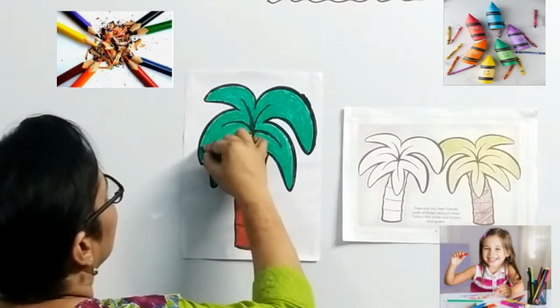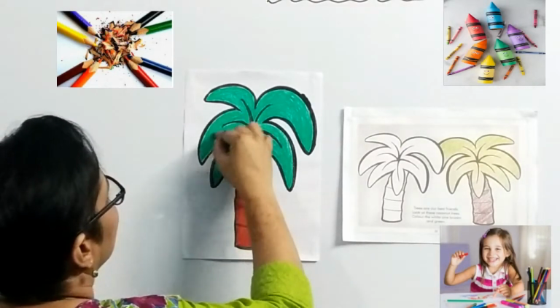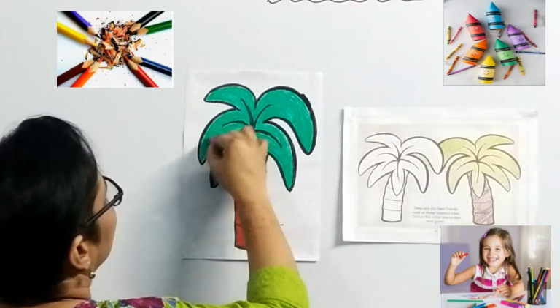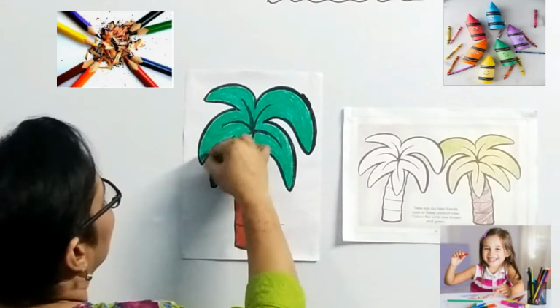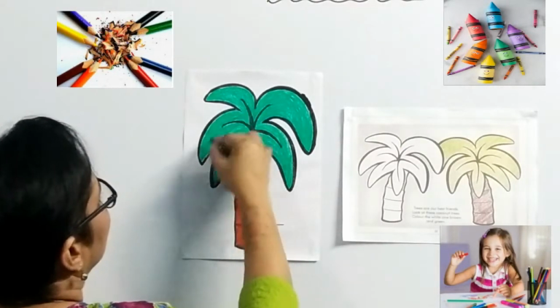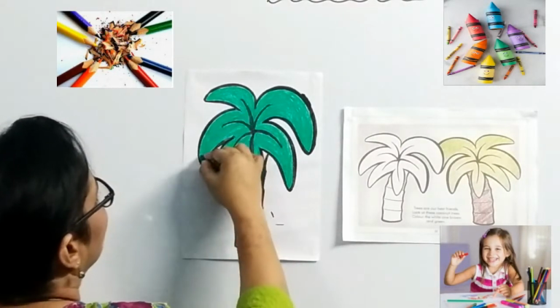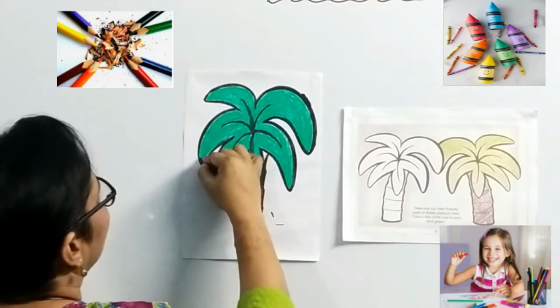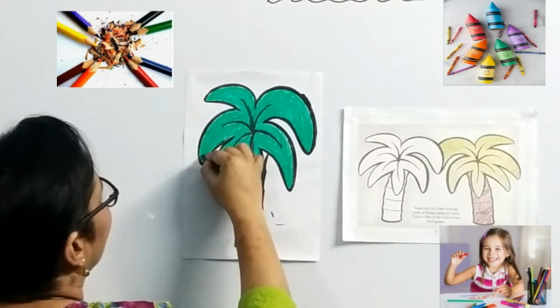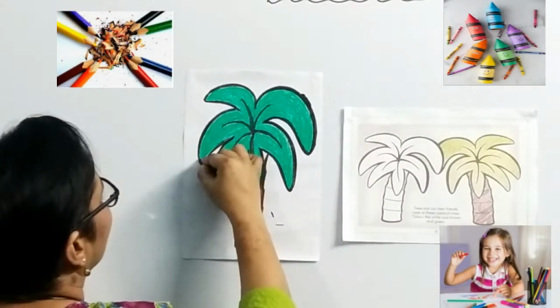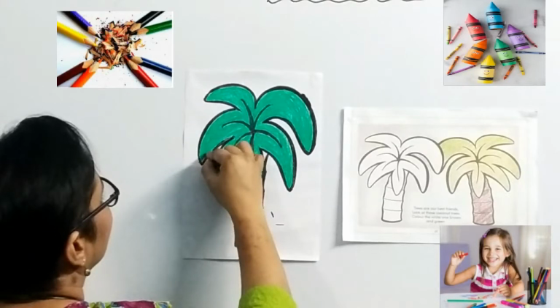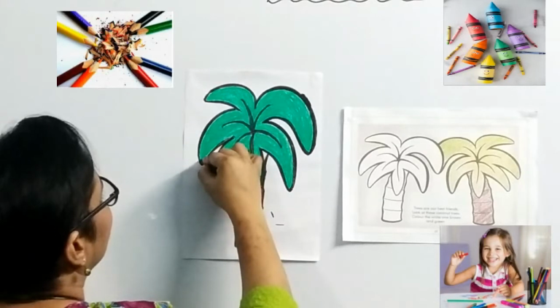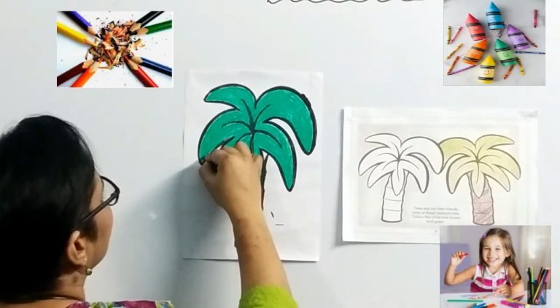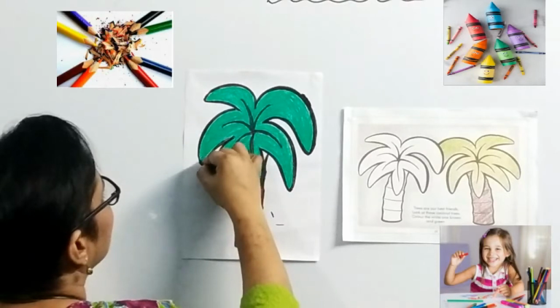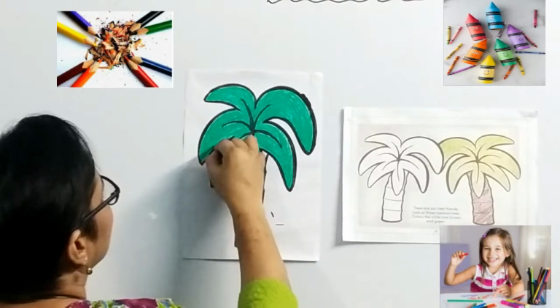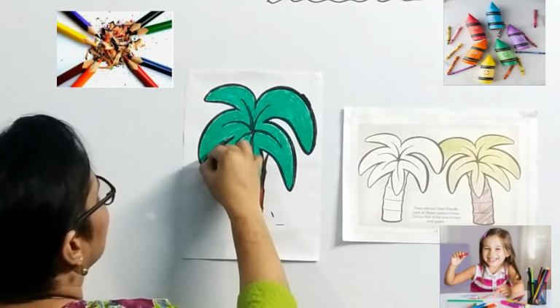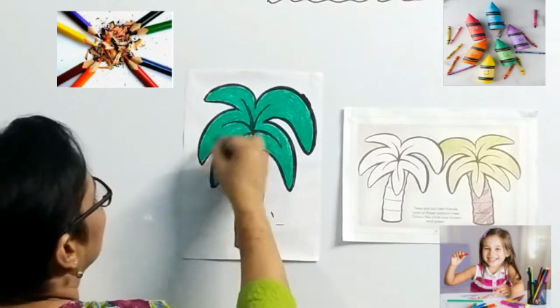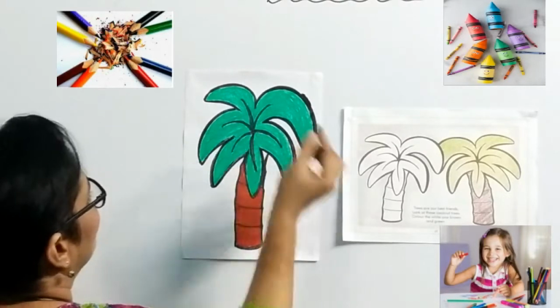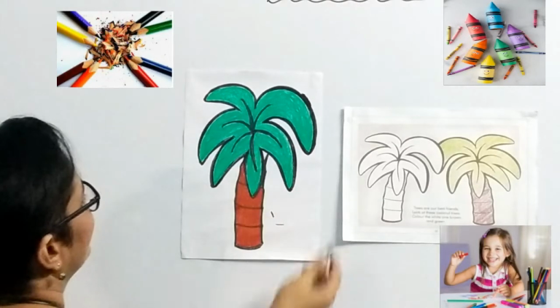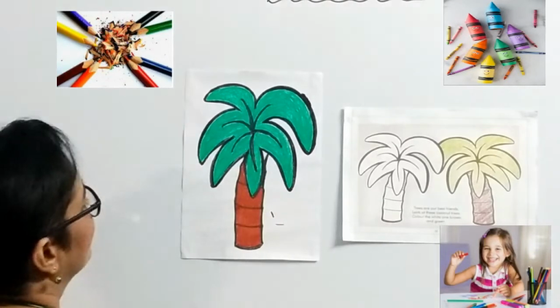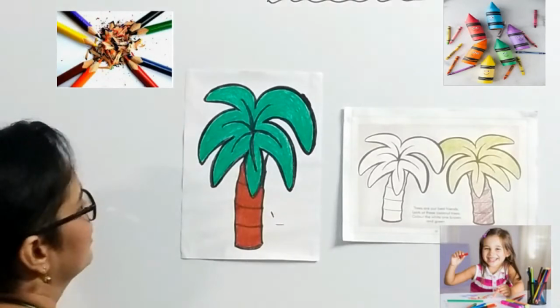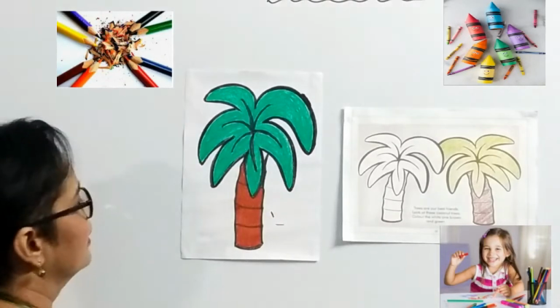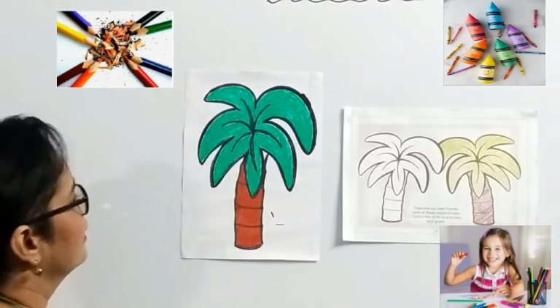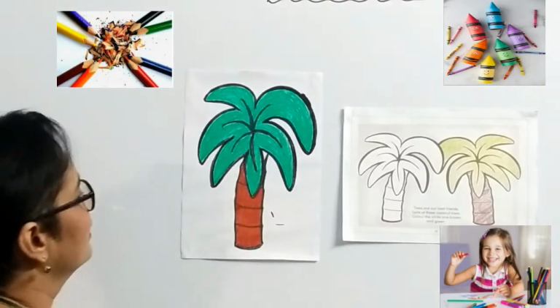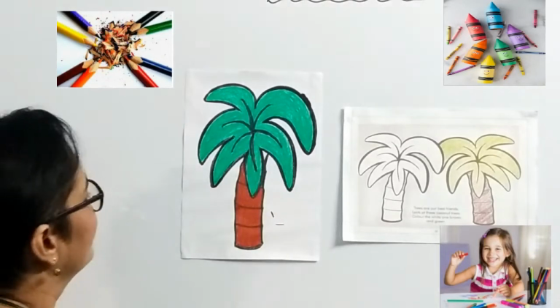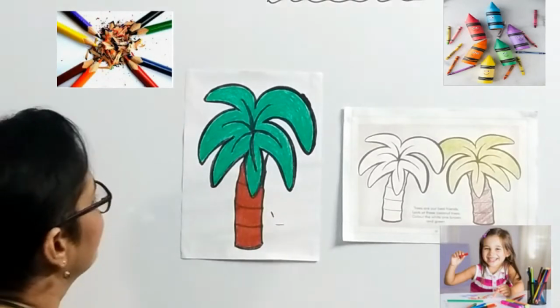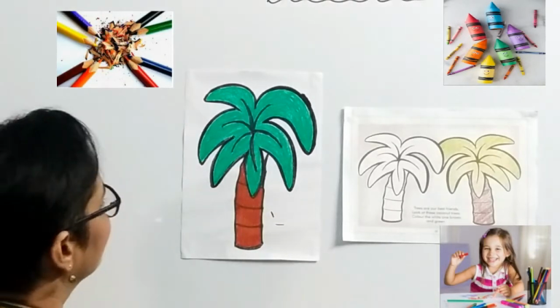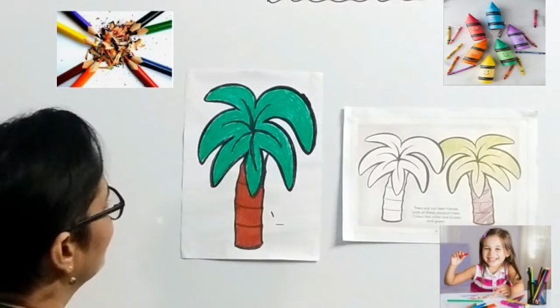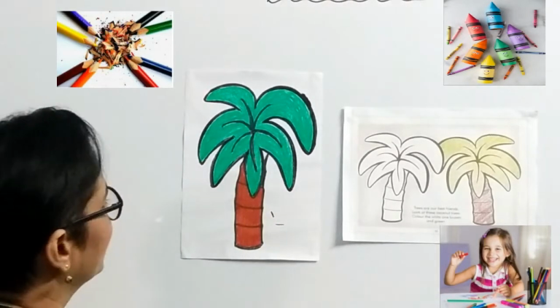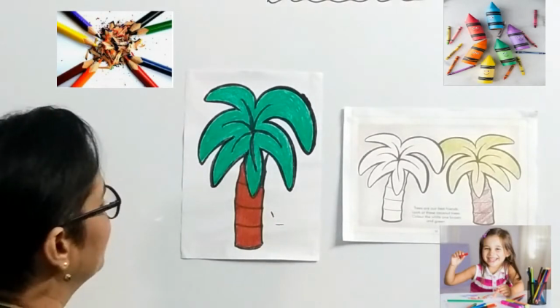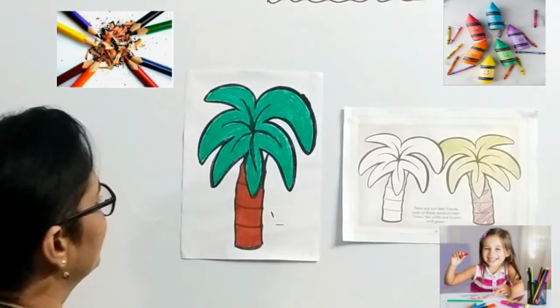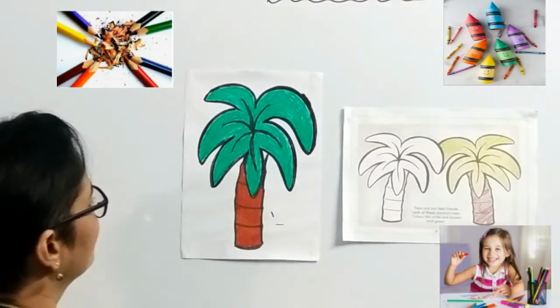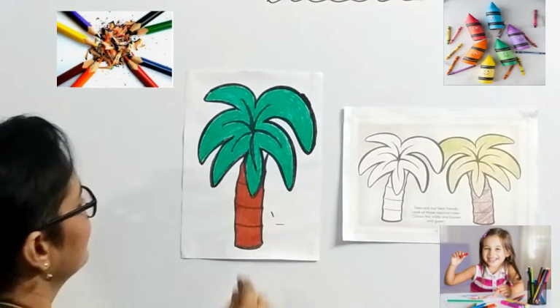So, here we have colored a tree. Isn't it looking pretty, children?